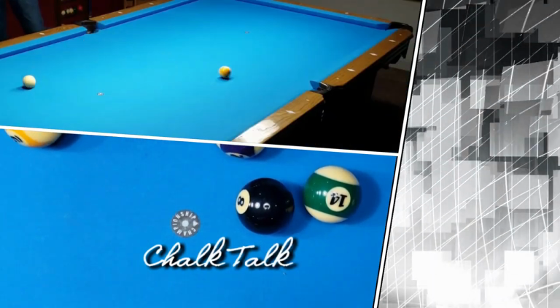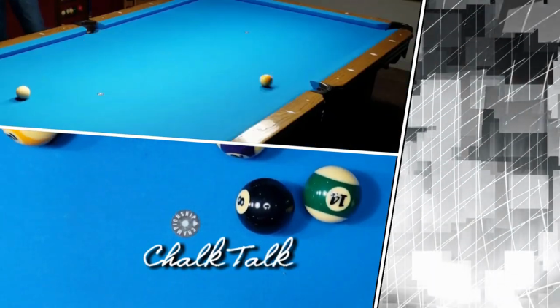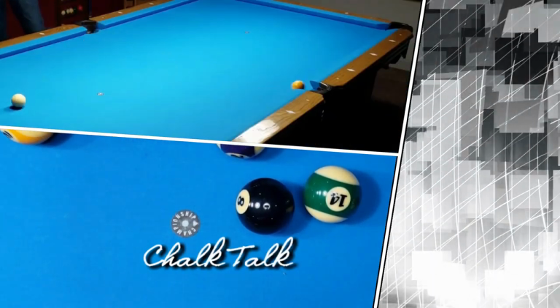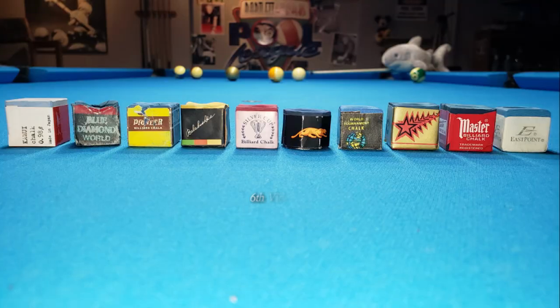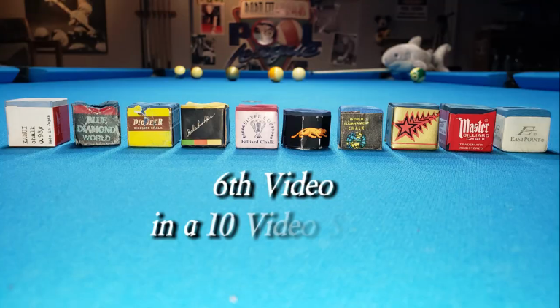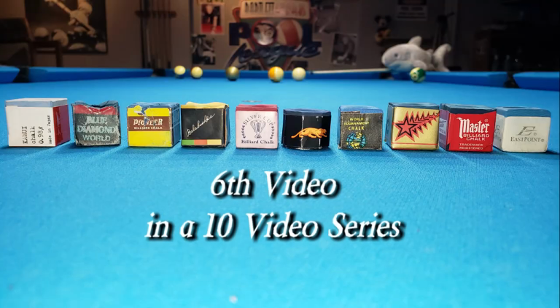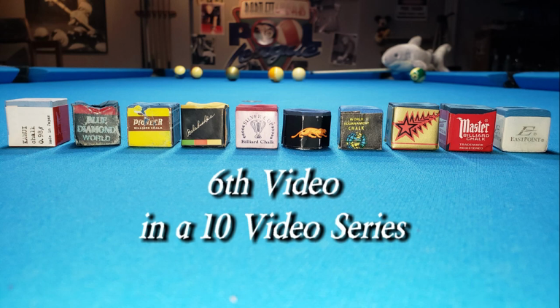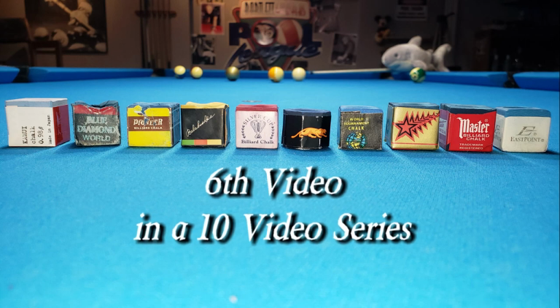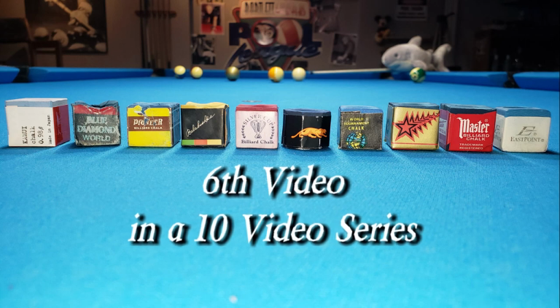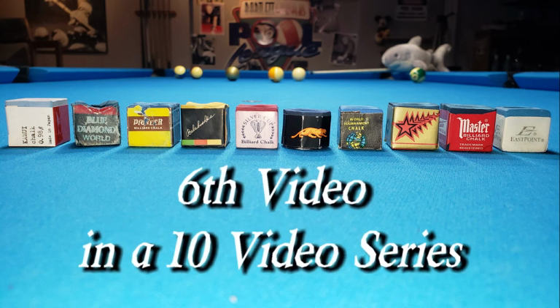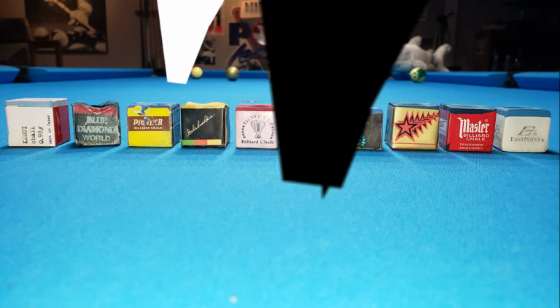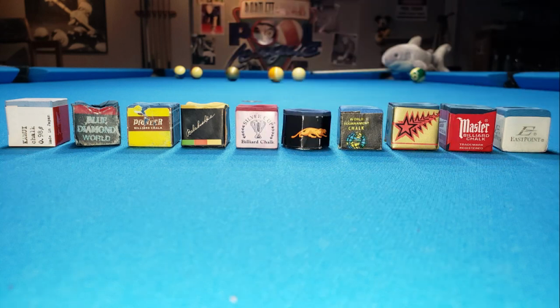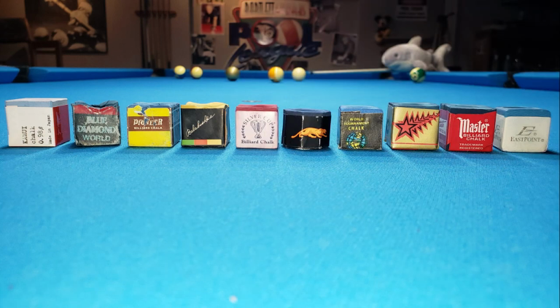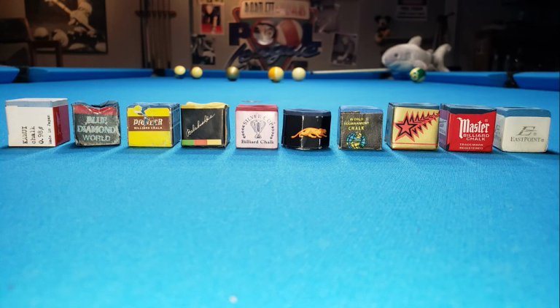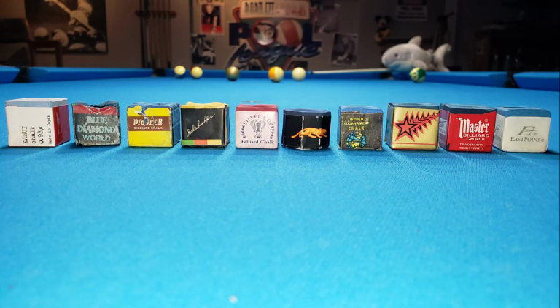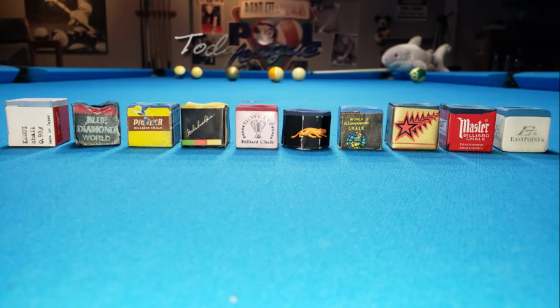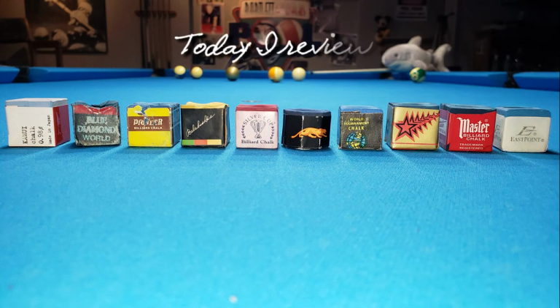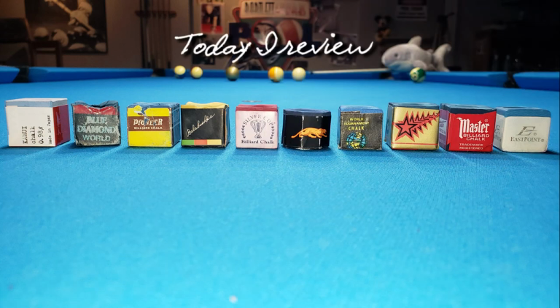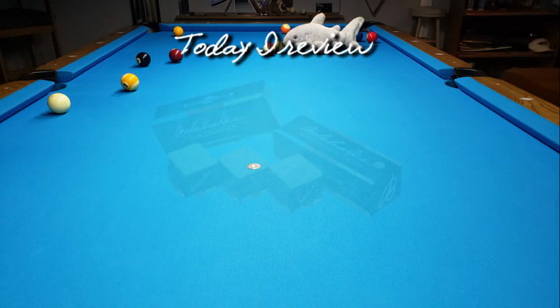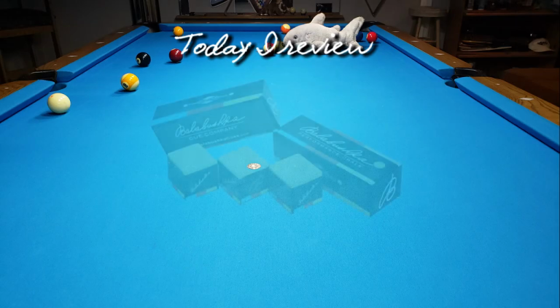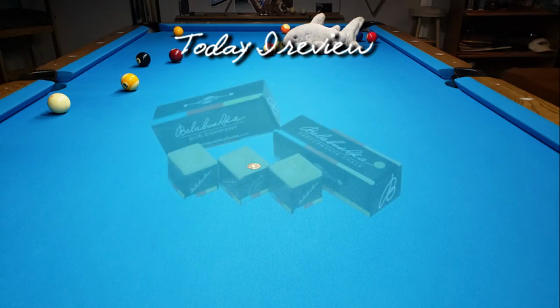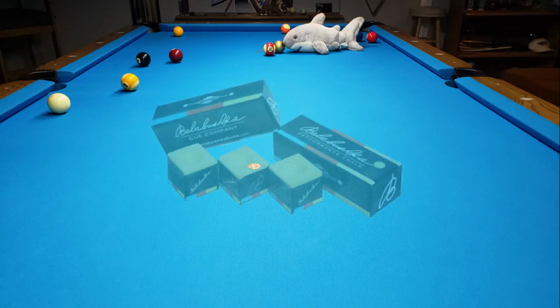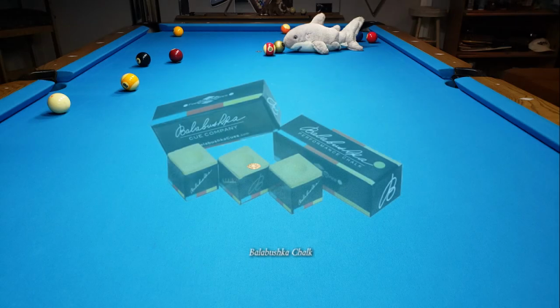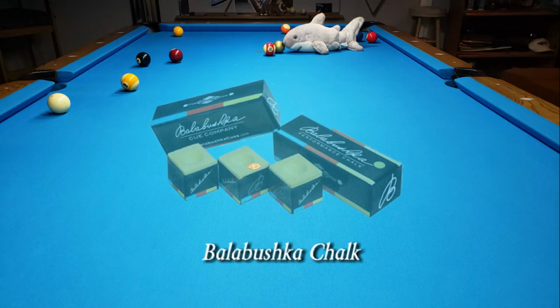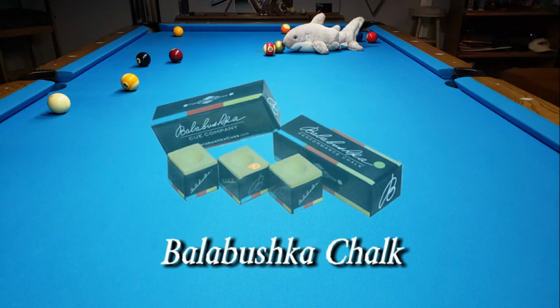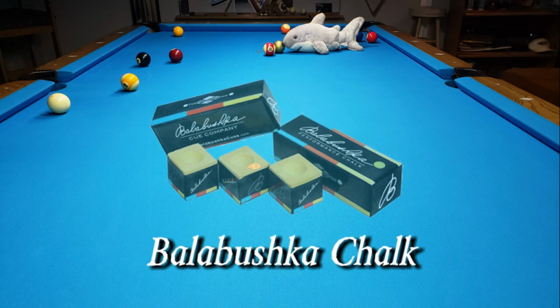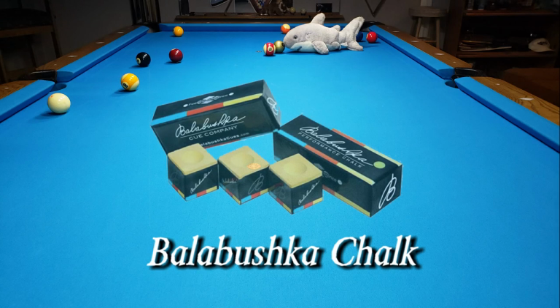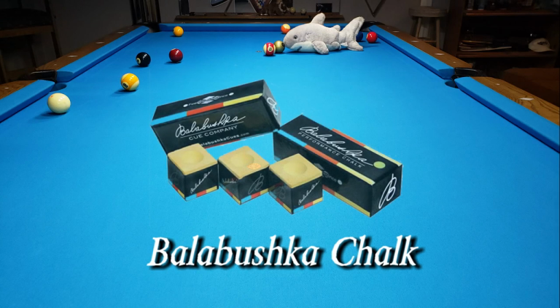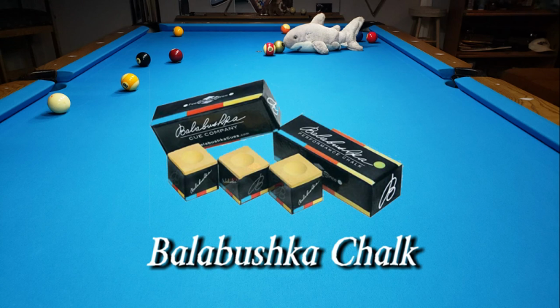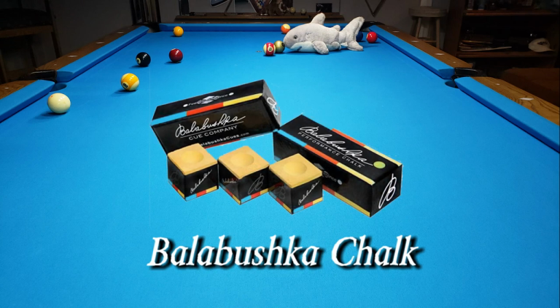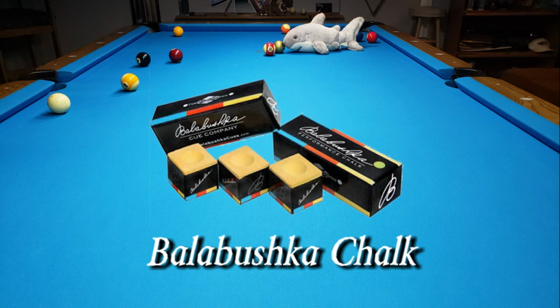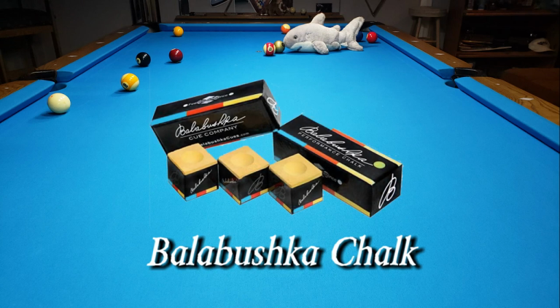This is the 6th video in a 10-video series. Today I review Belabushka Chalk.